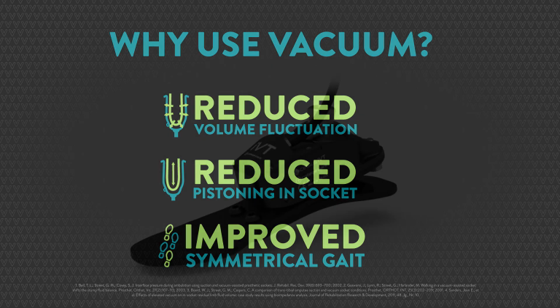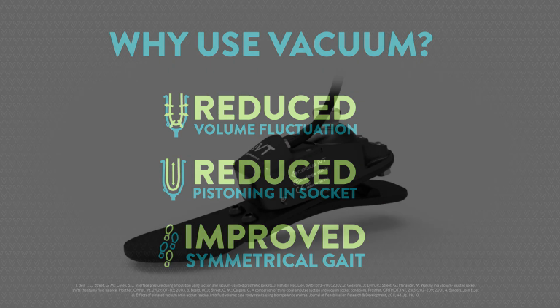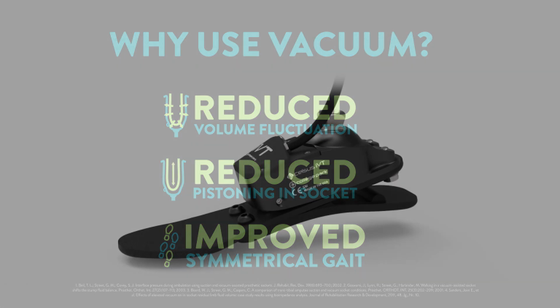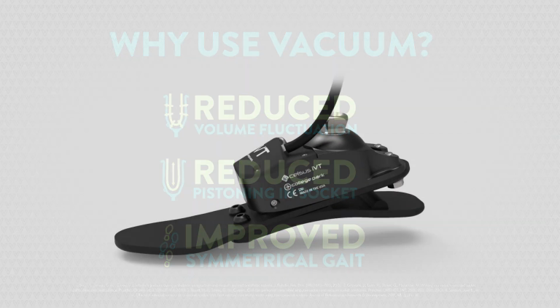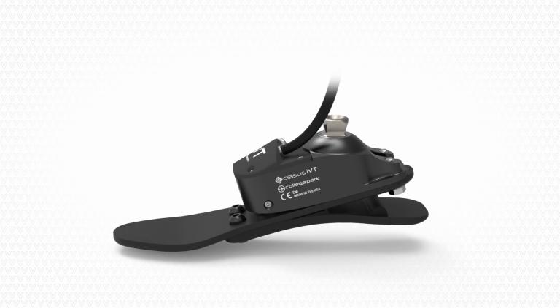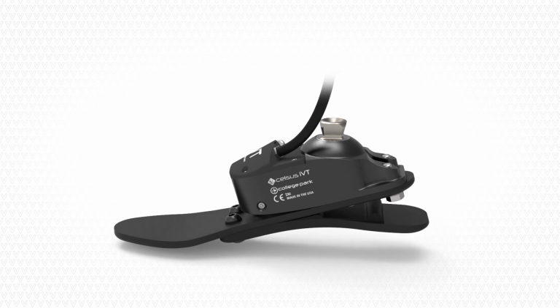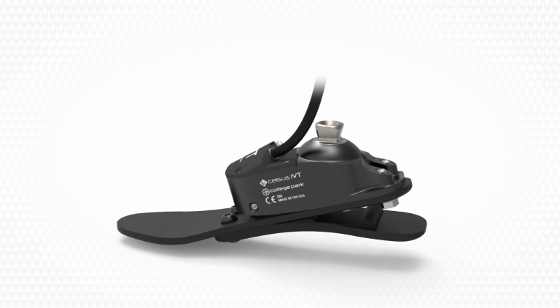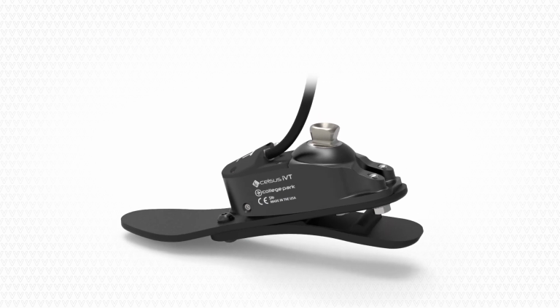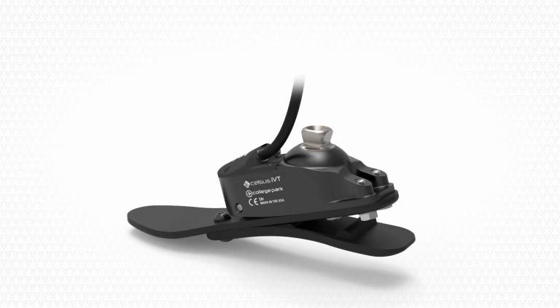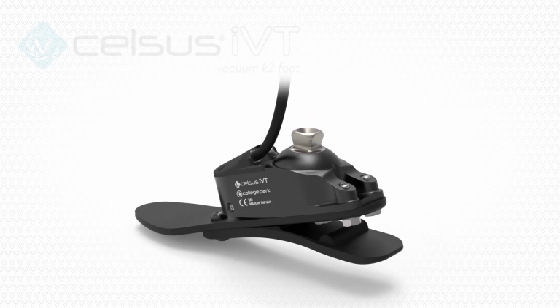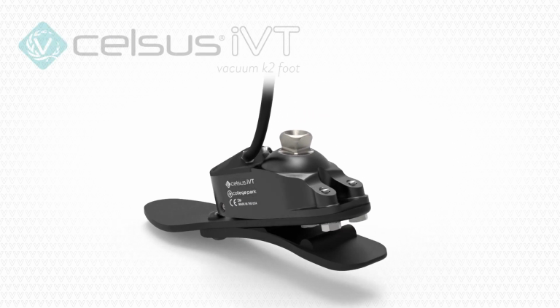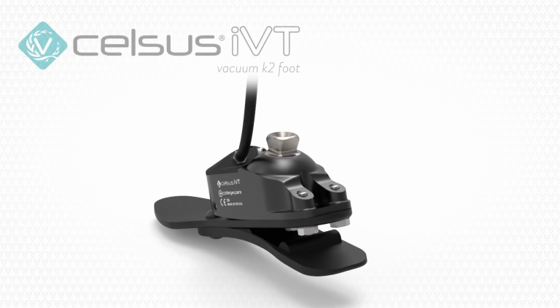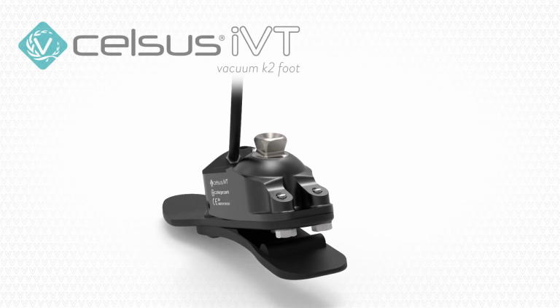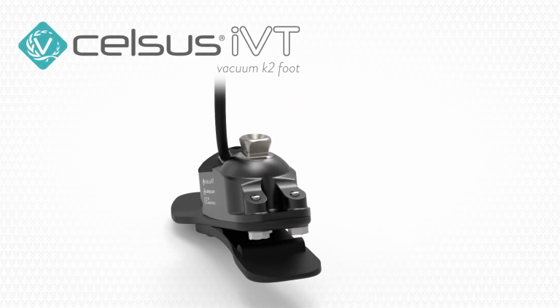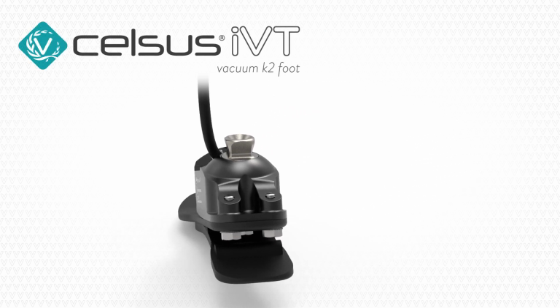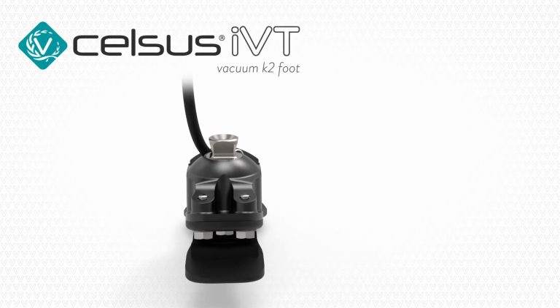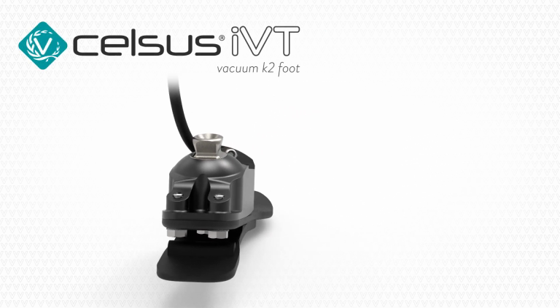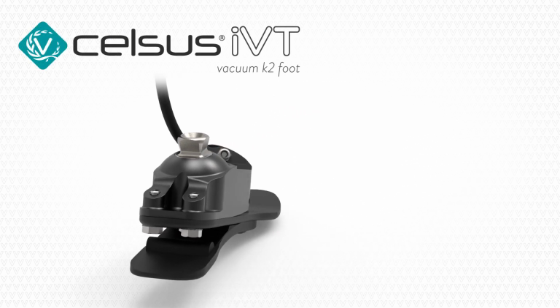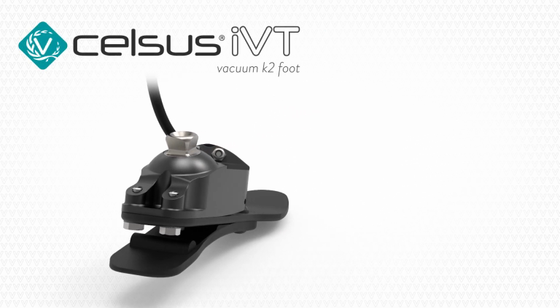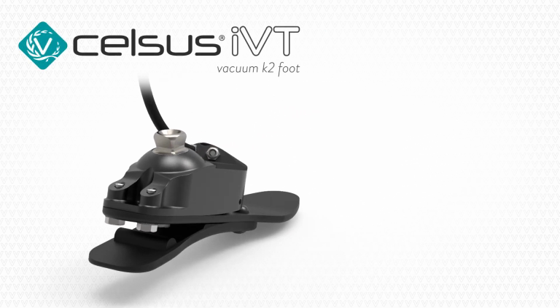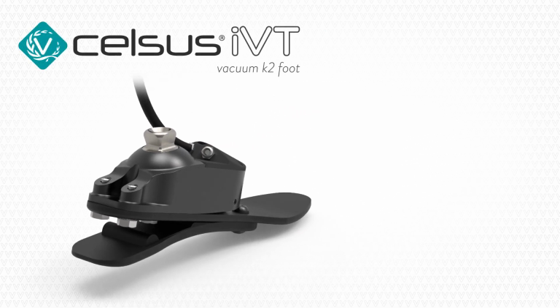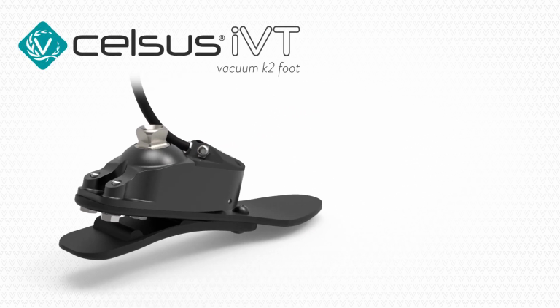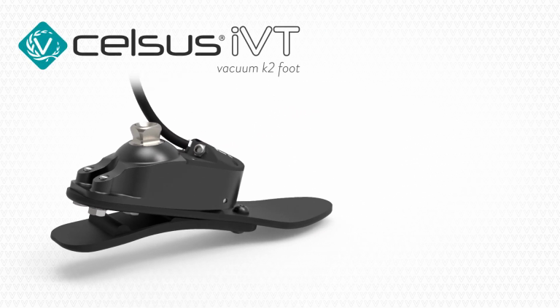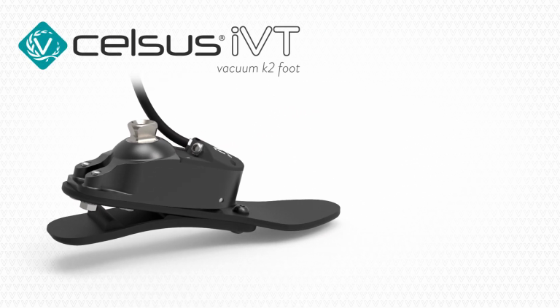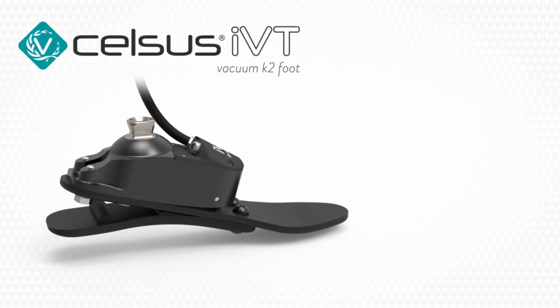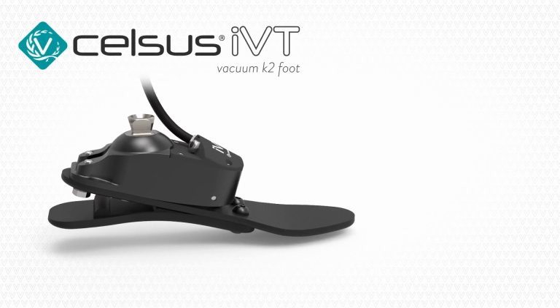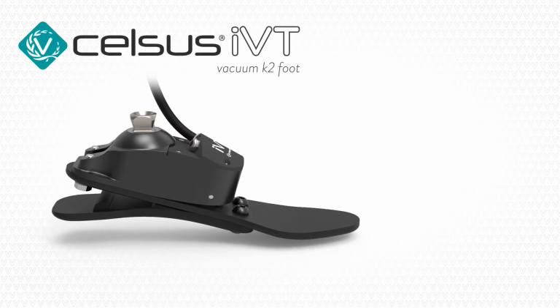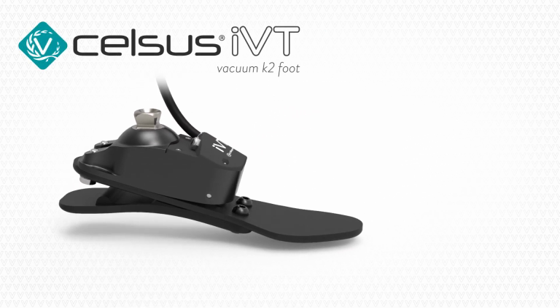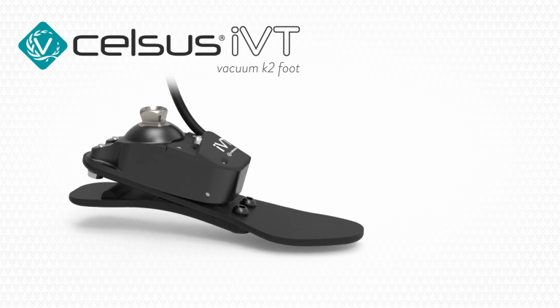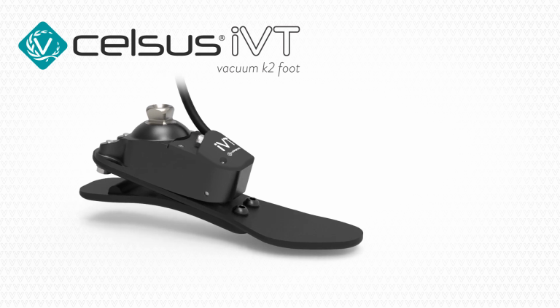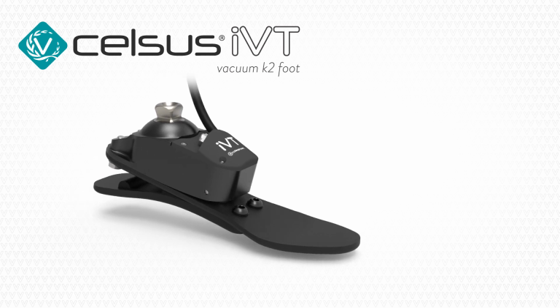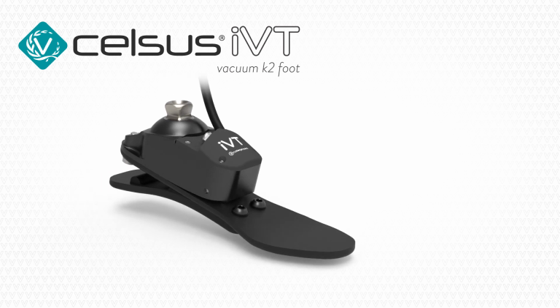Introducing the new Celsus IVT Foot. College Park offers the latest vacuum solution for low-activity patients.